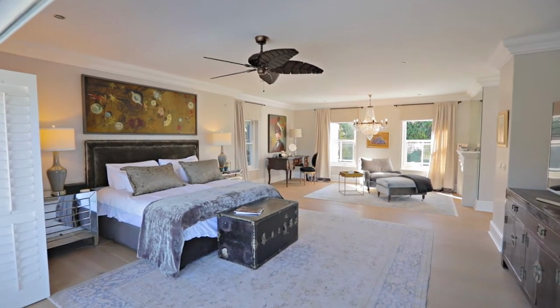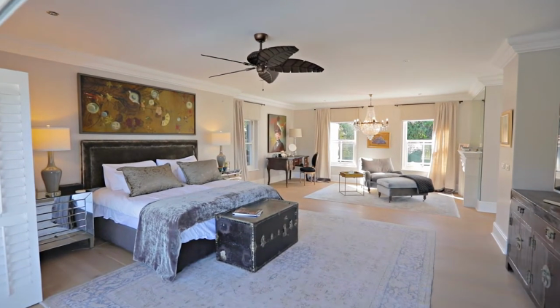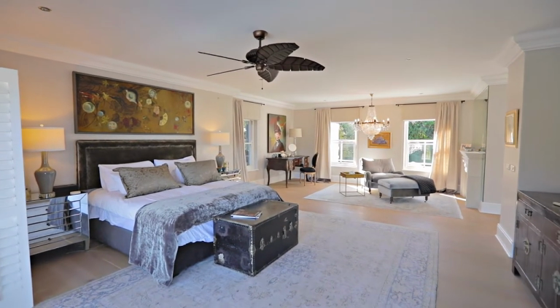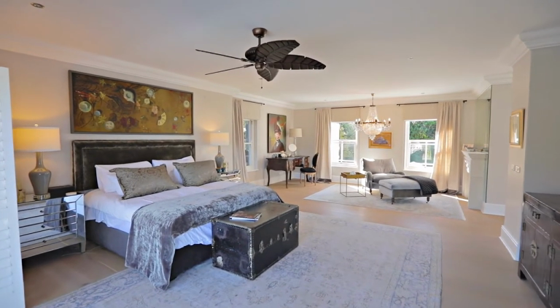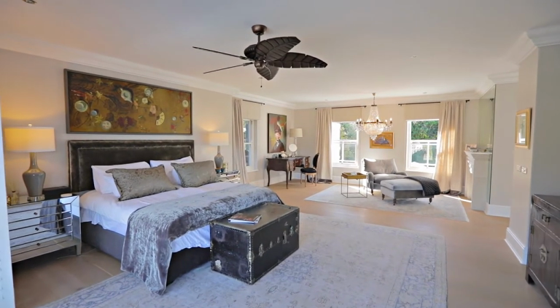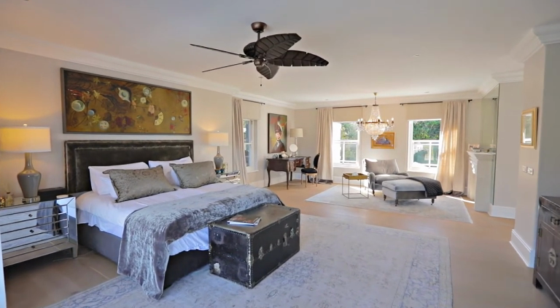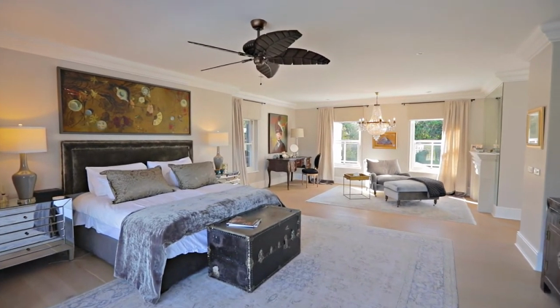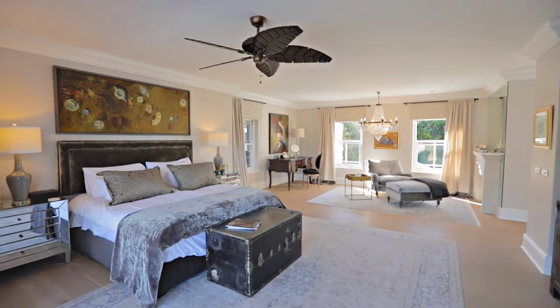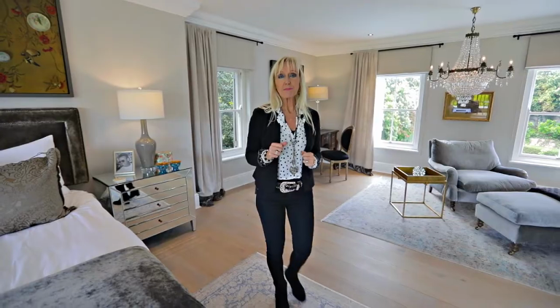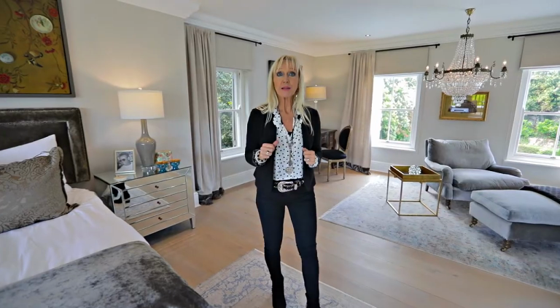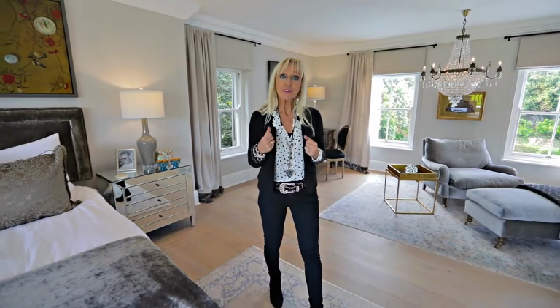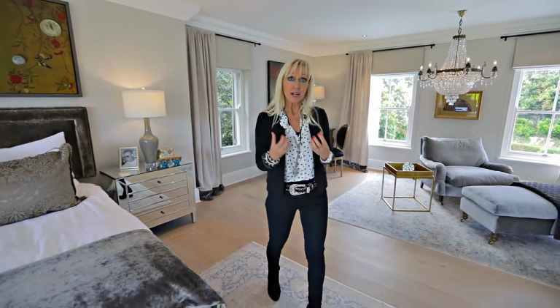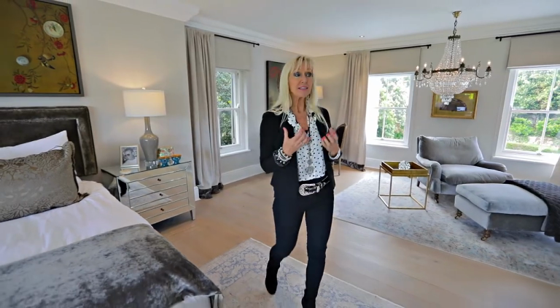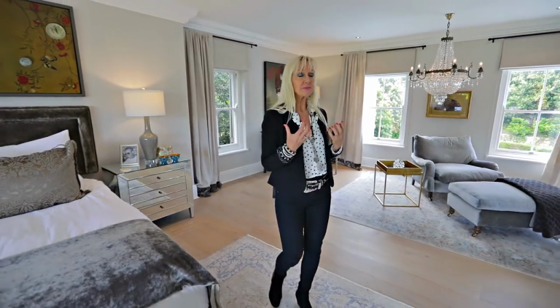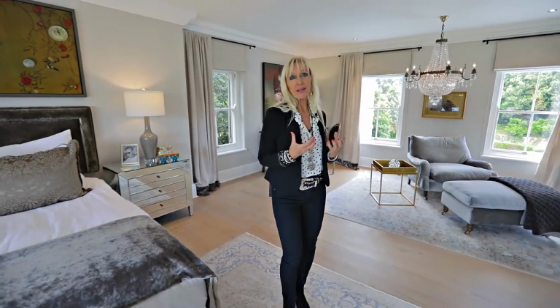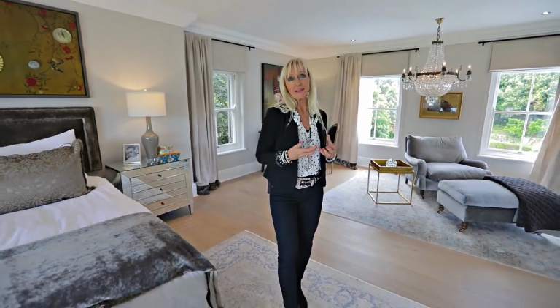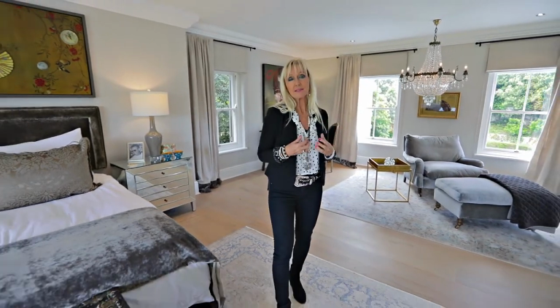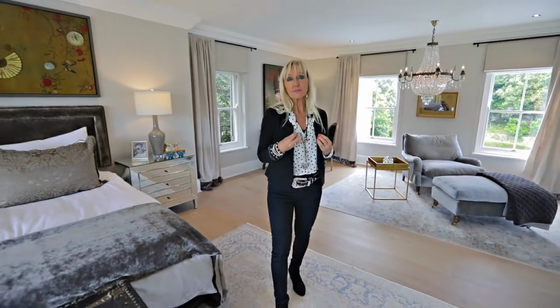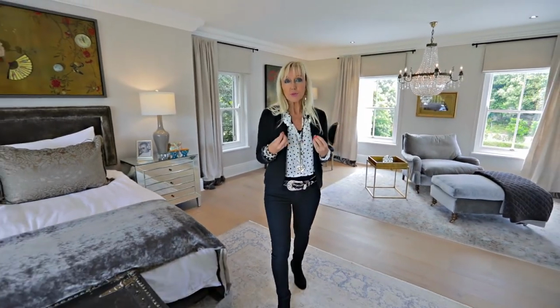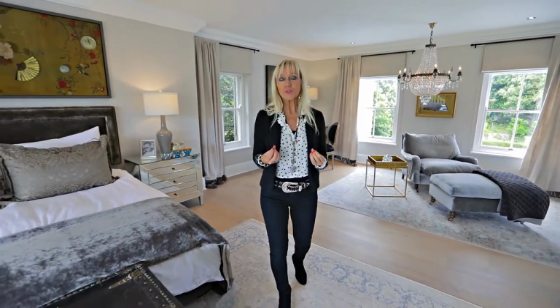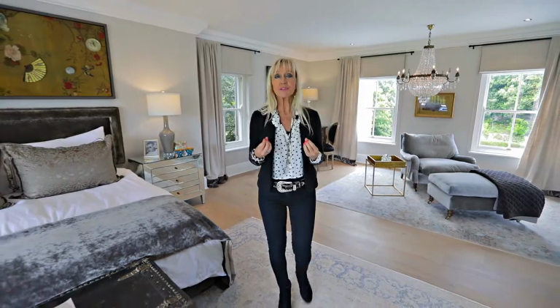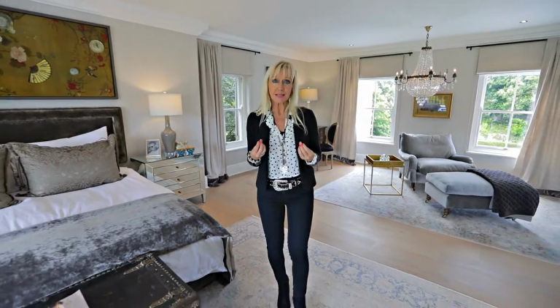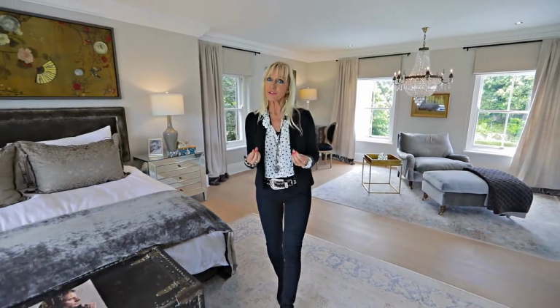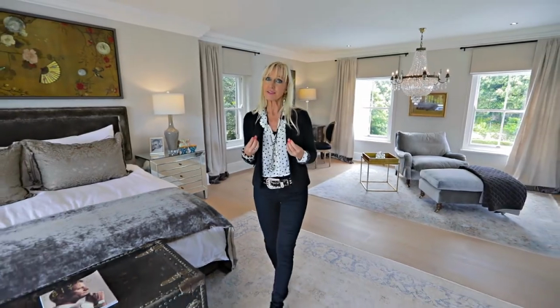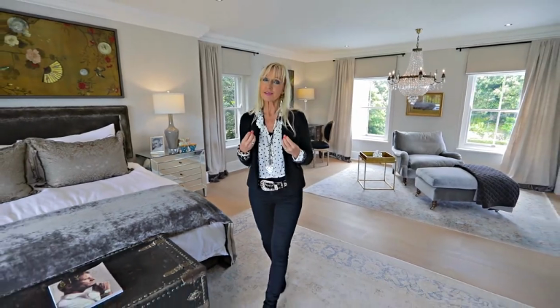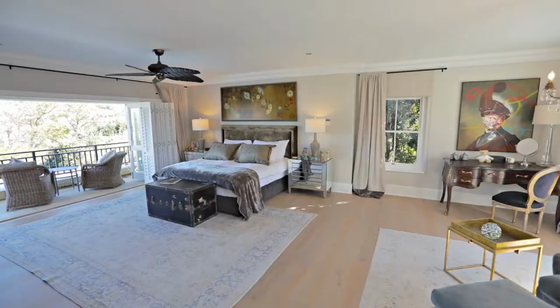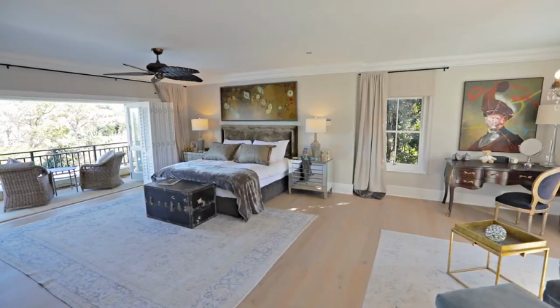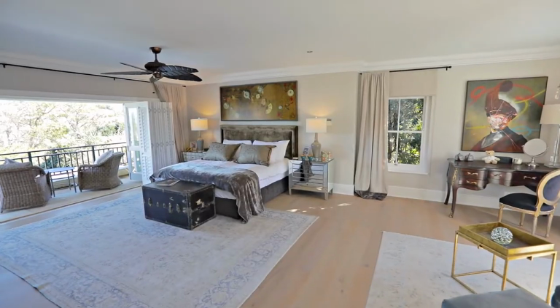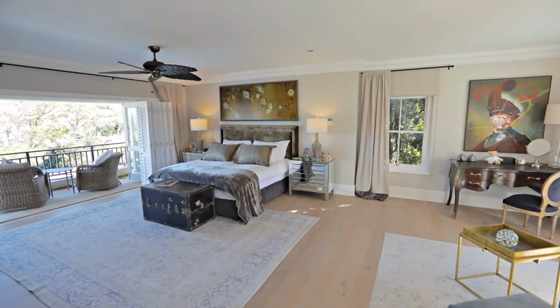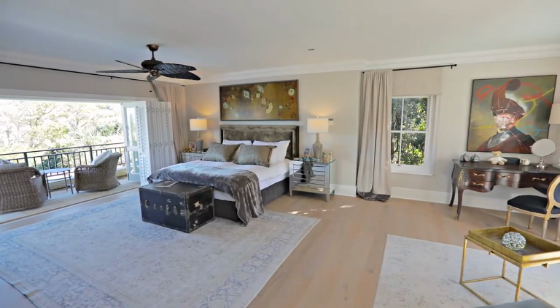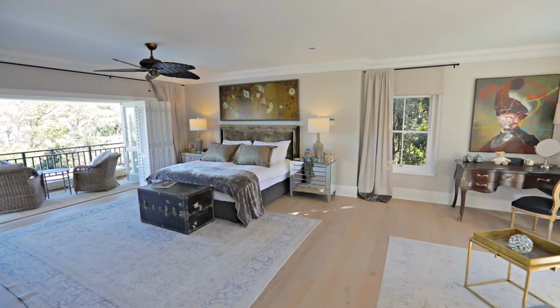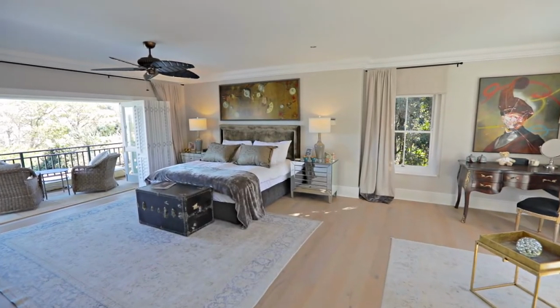Words almost escape me when I try to explain this beautiful, sumptuous main master suite.